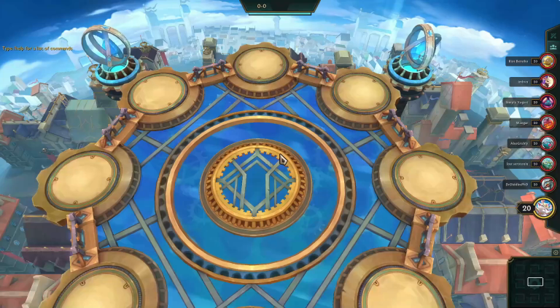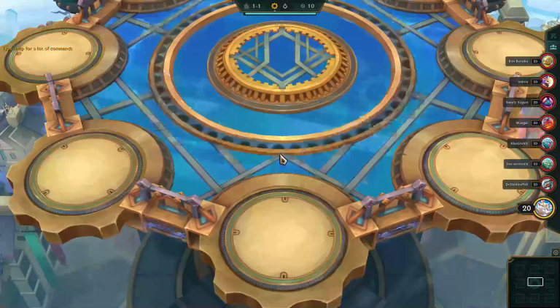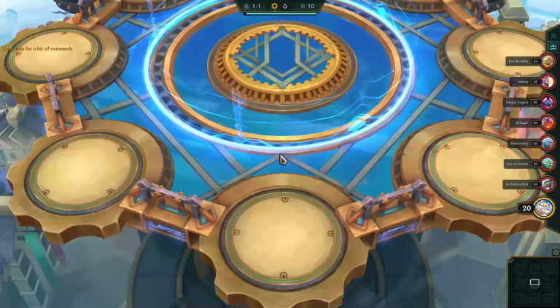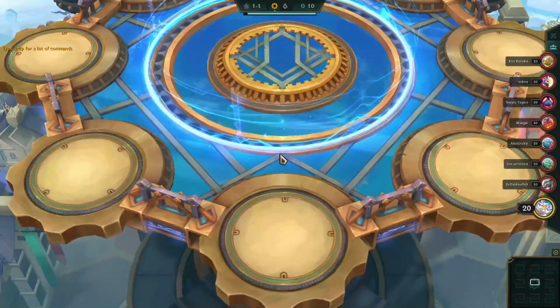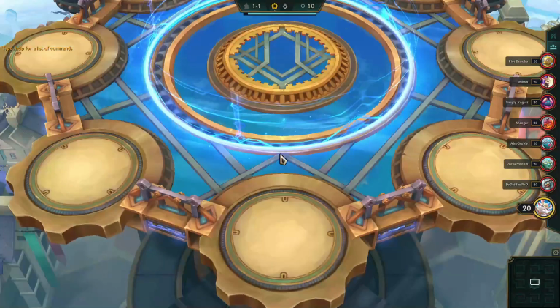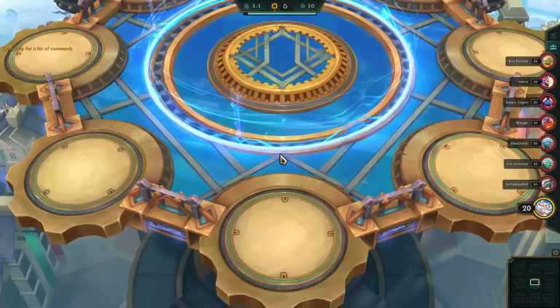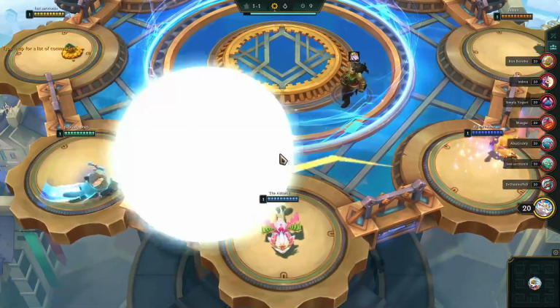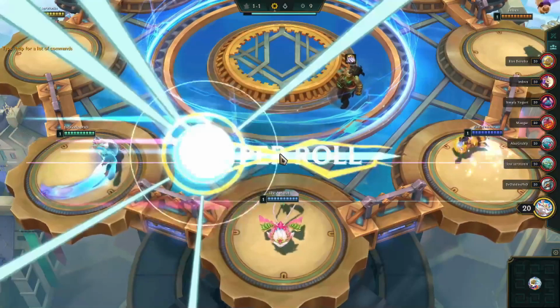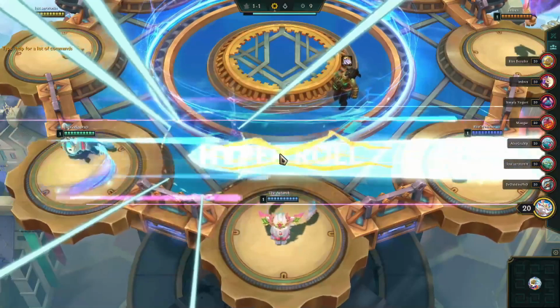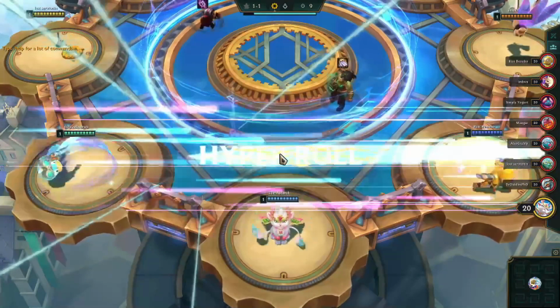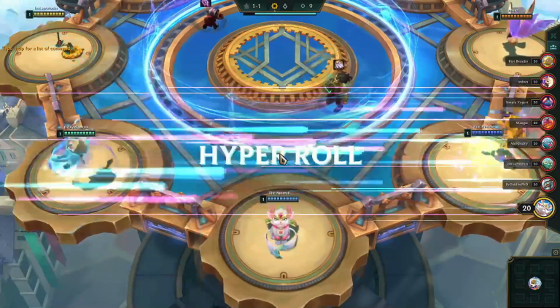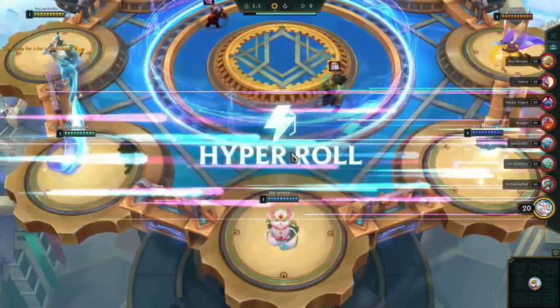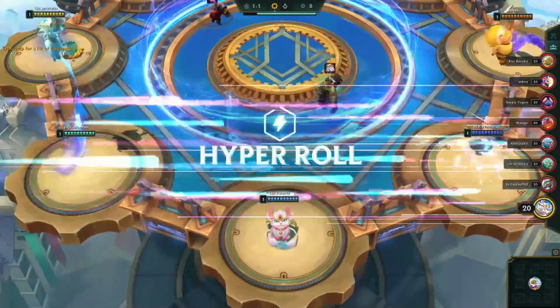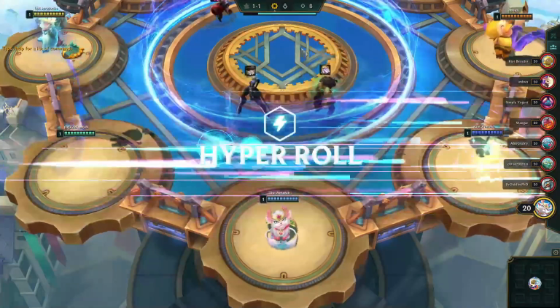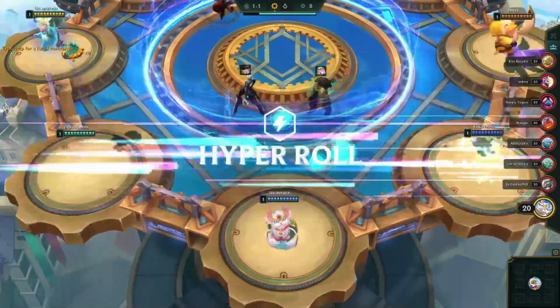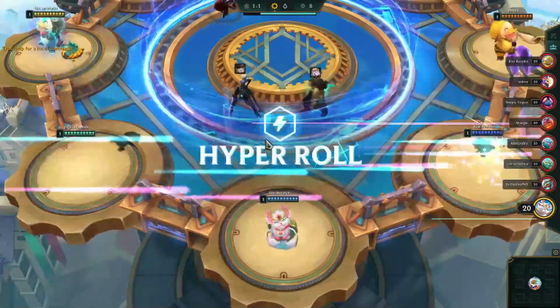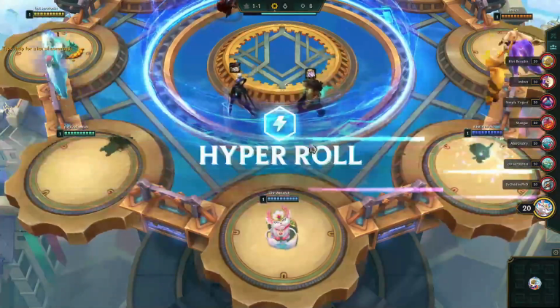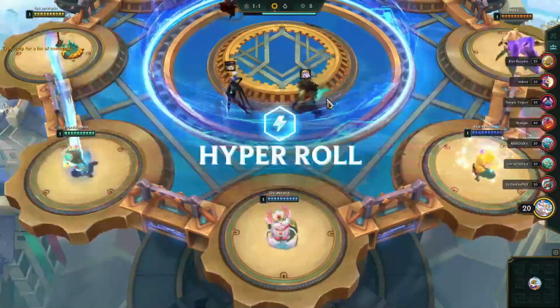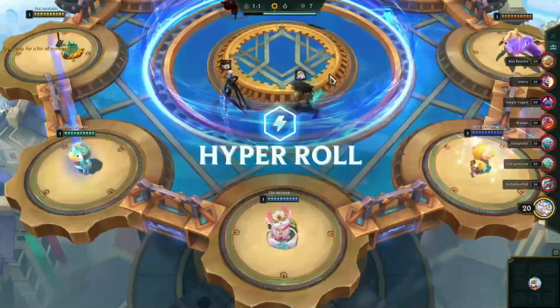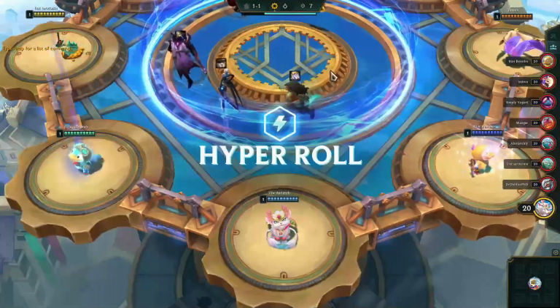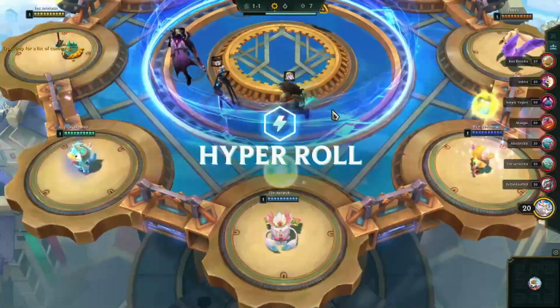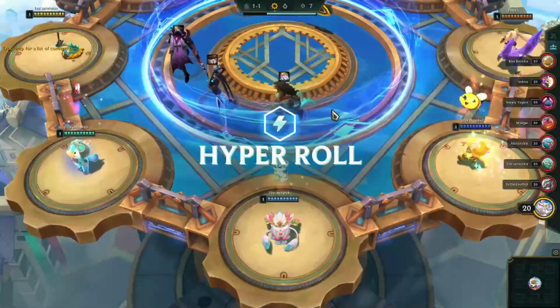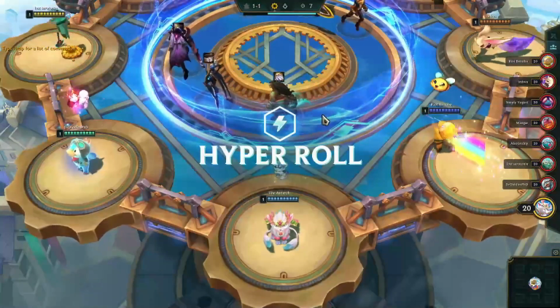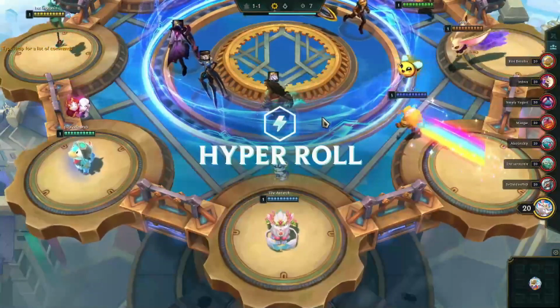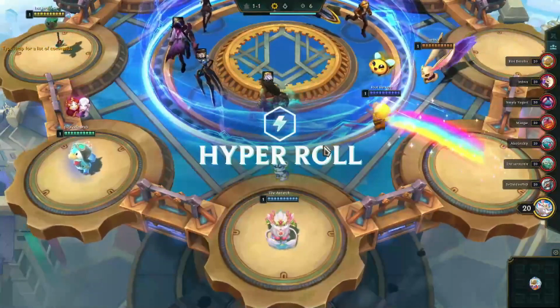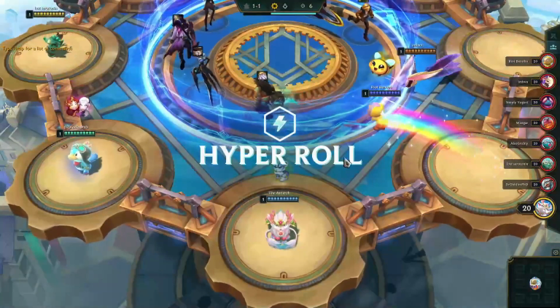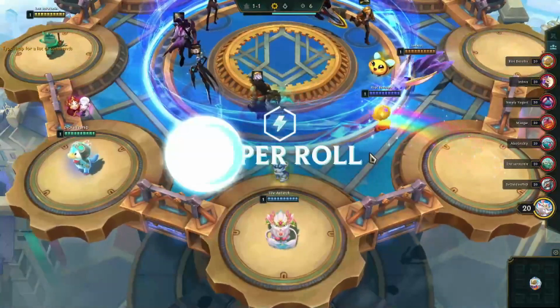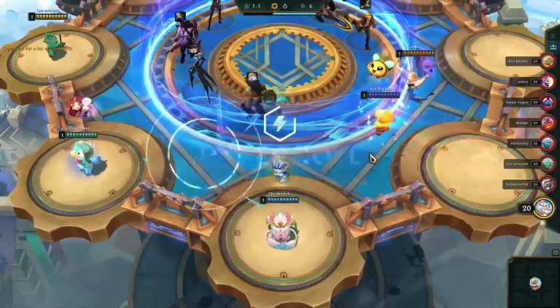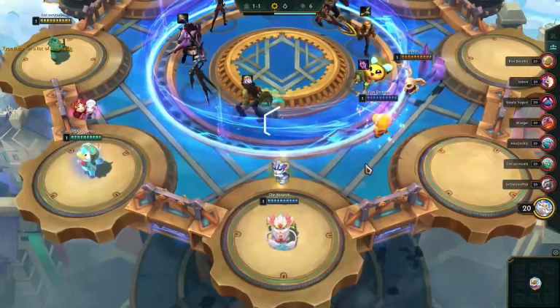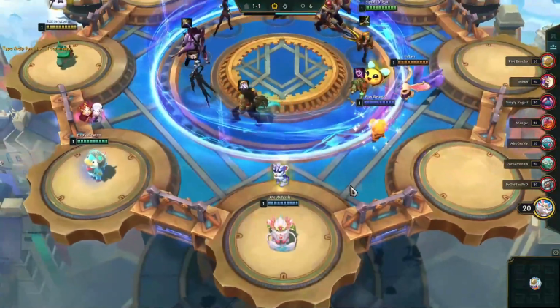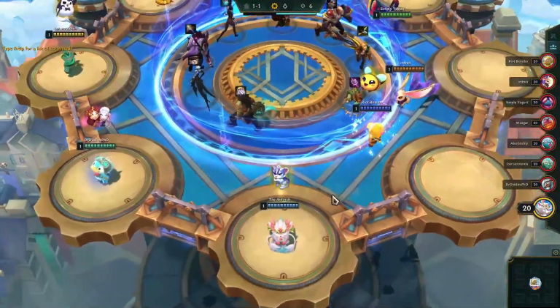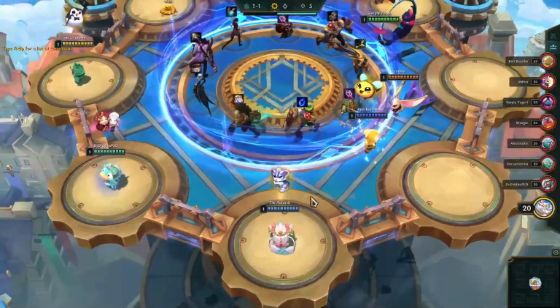Welcome back, my friends, to an episode of TFT Hyperroll from Mission for Tuition.